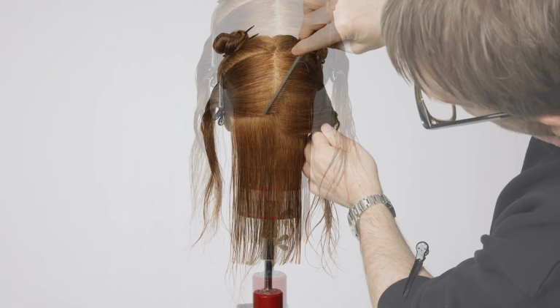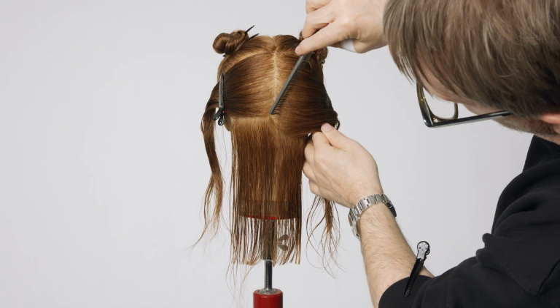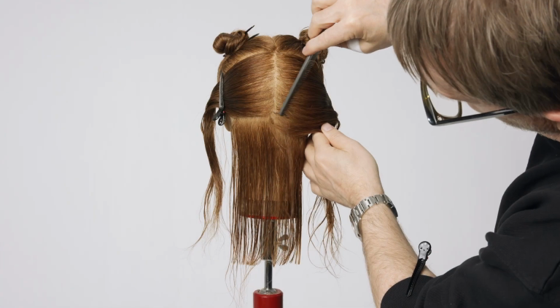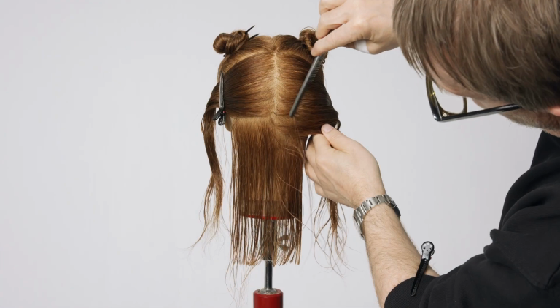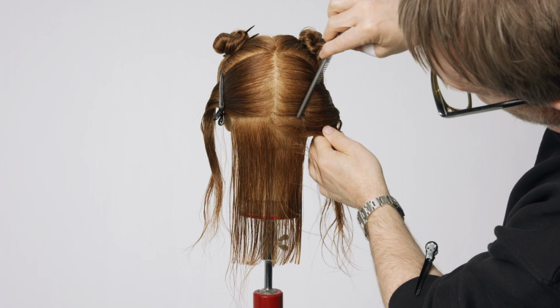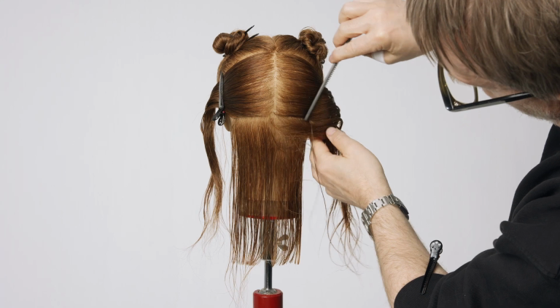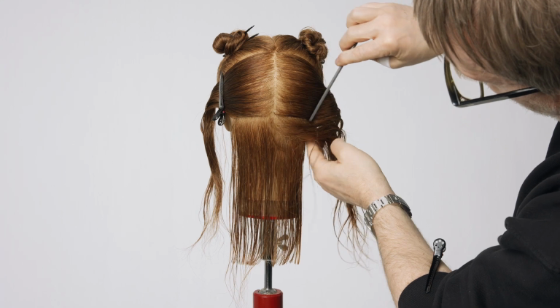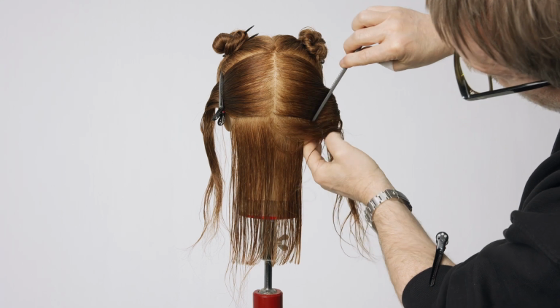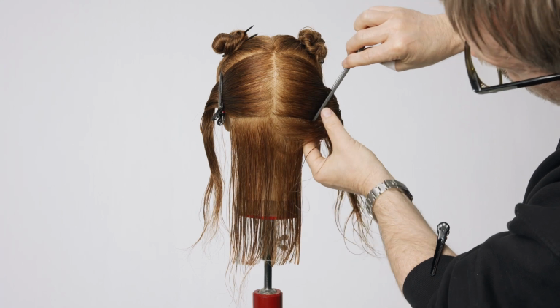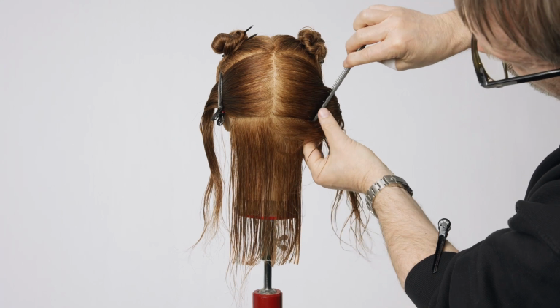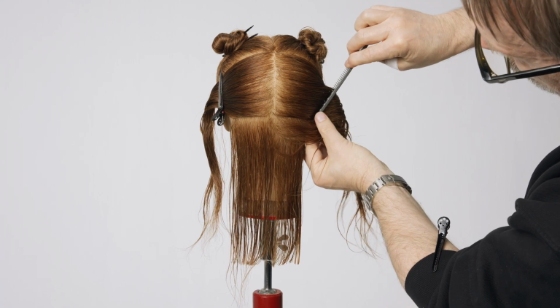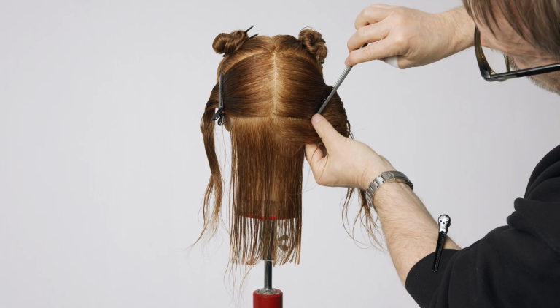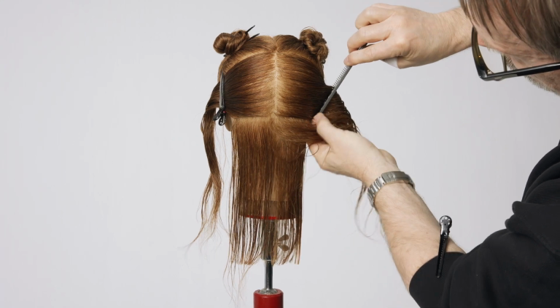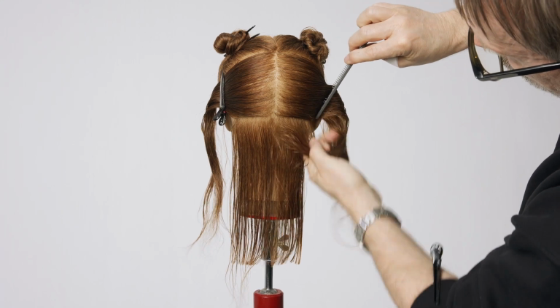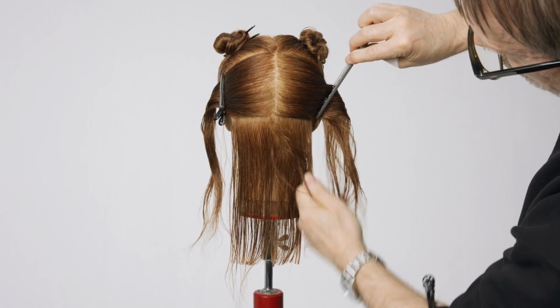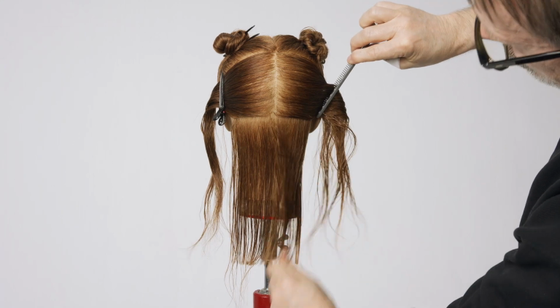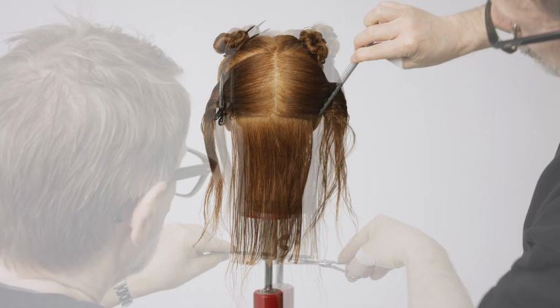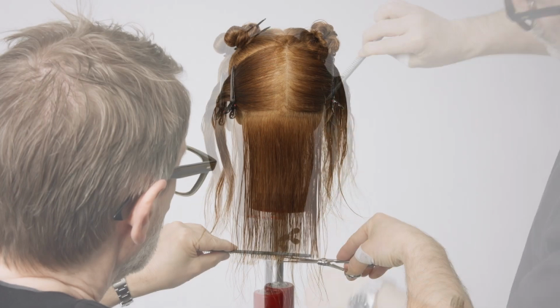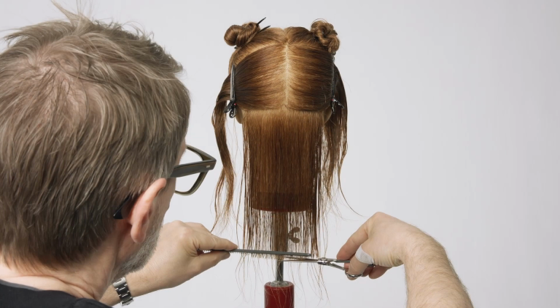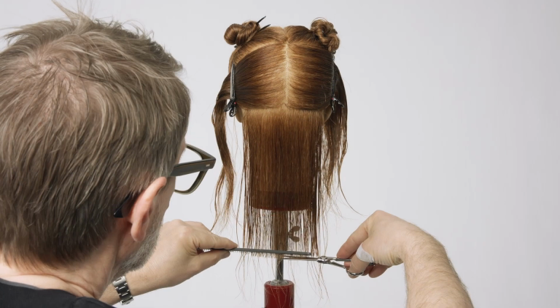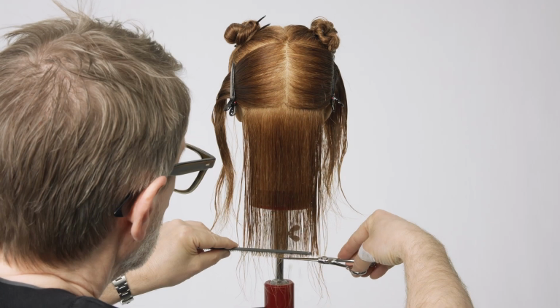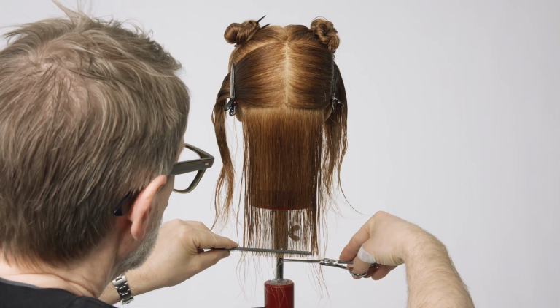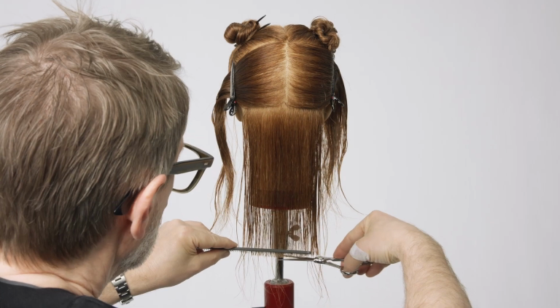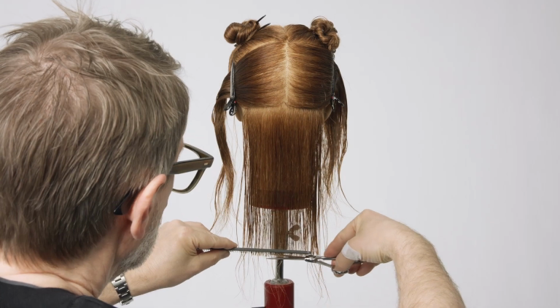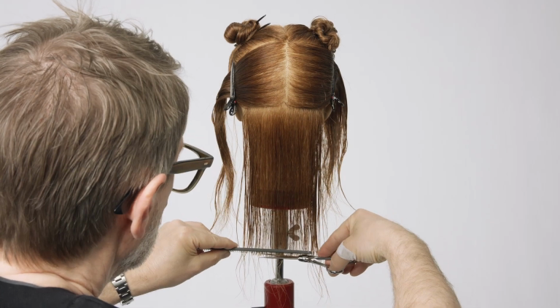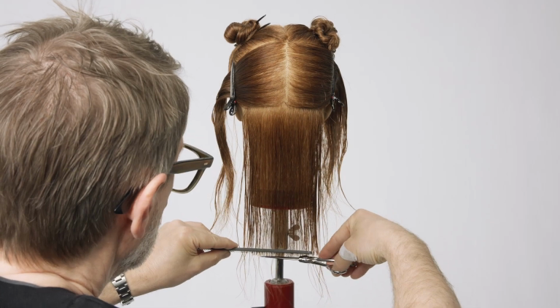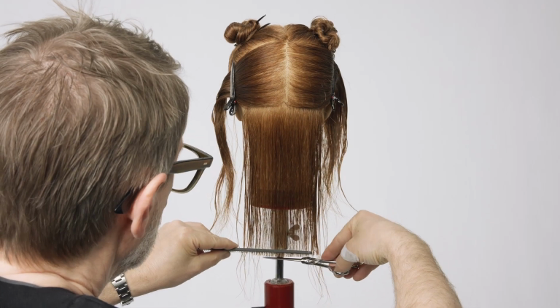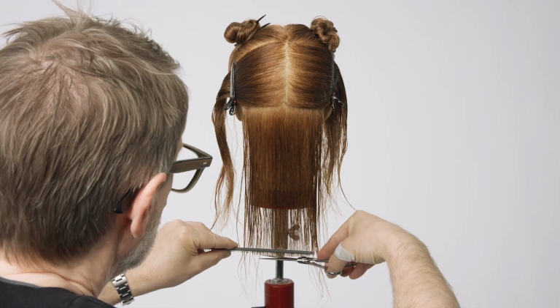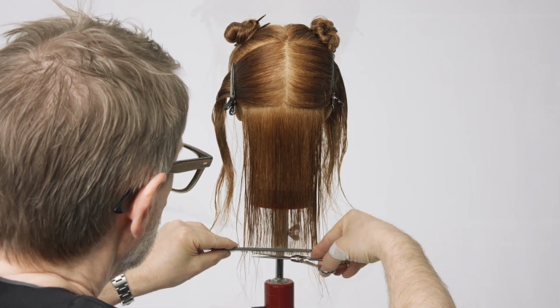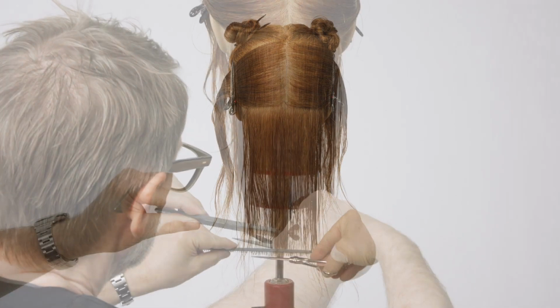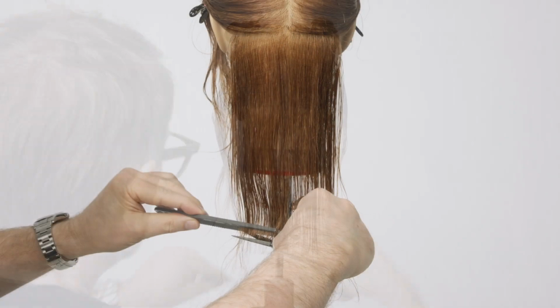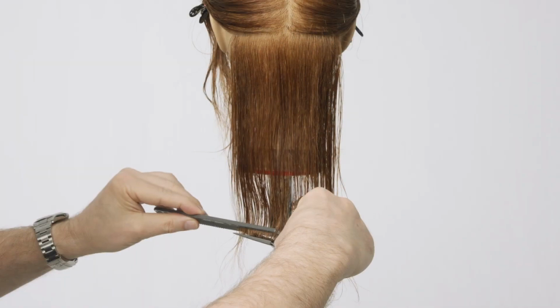Continue to work with parallel sections towards the top of the head until the entire area has been cut.